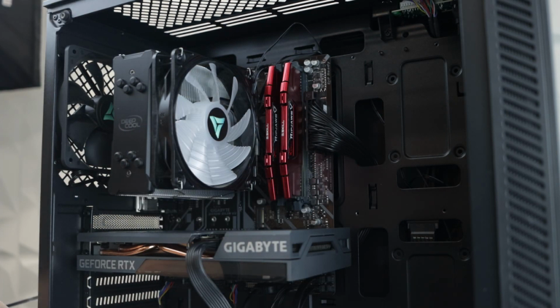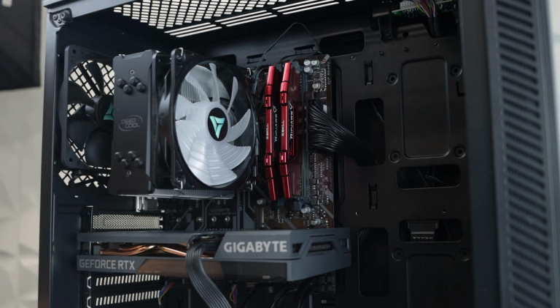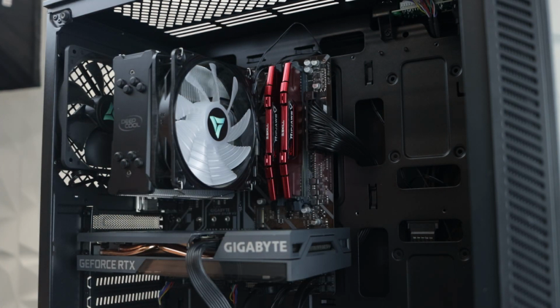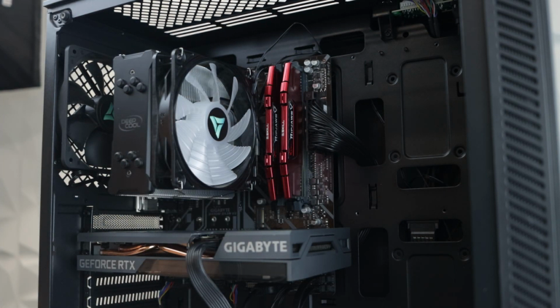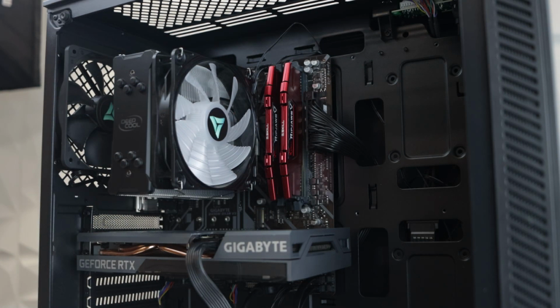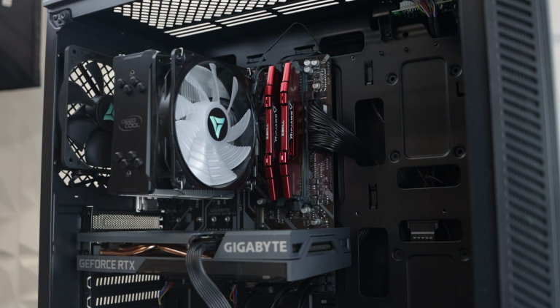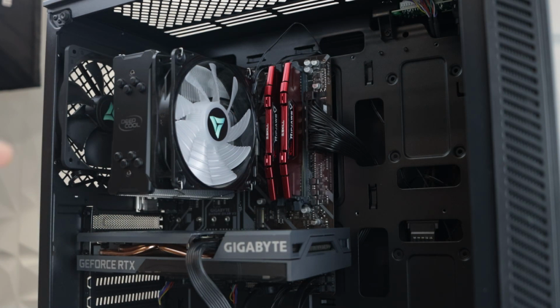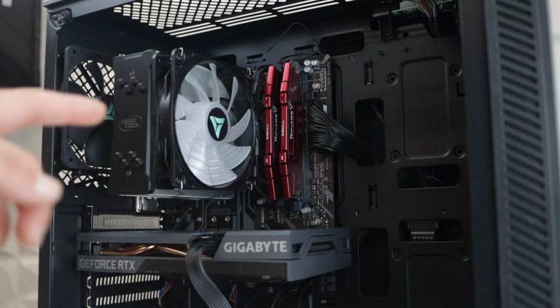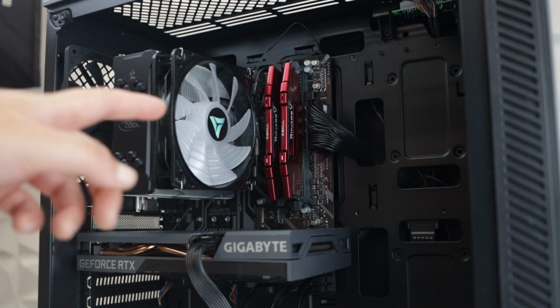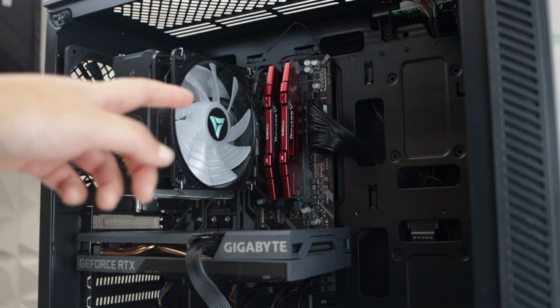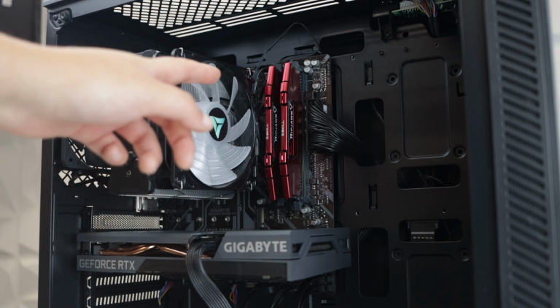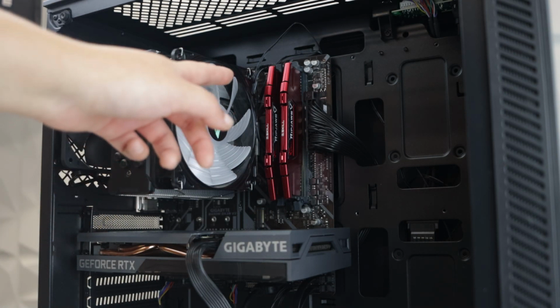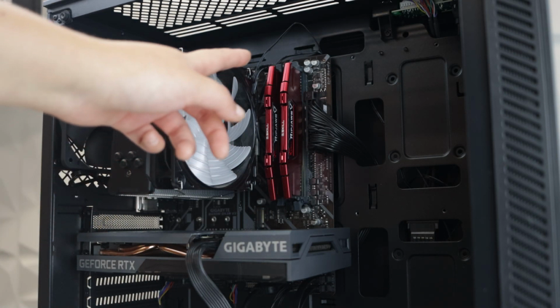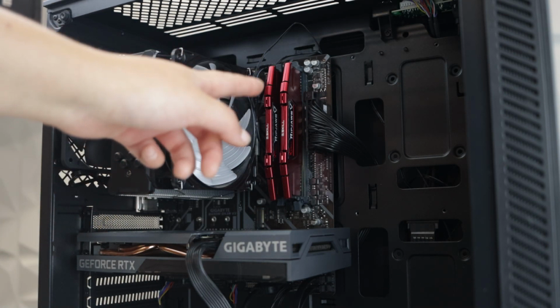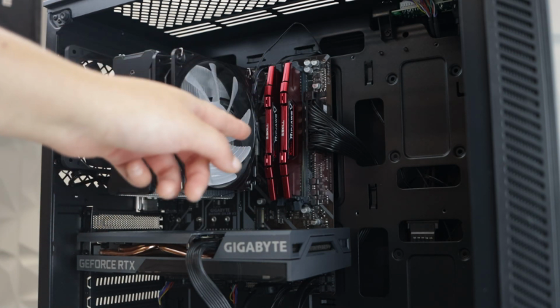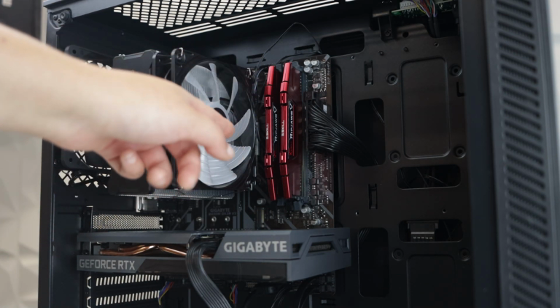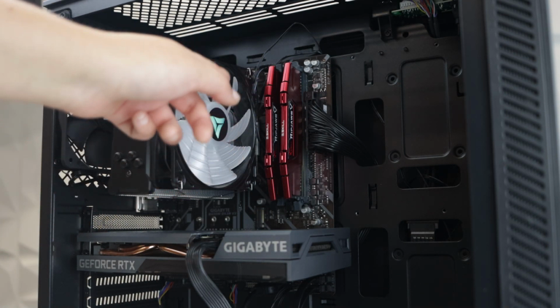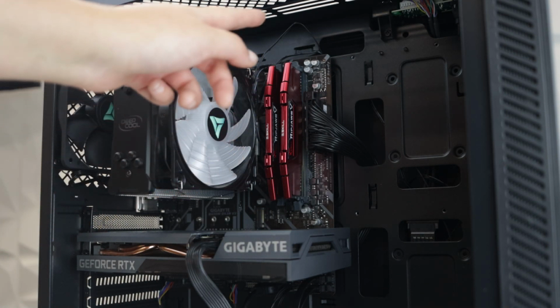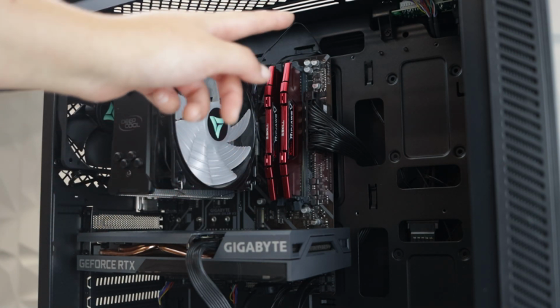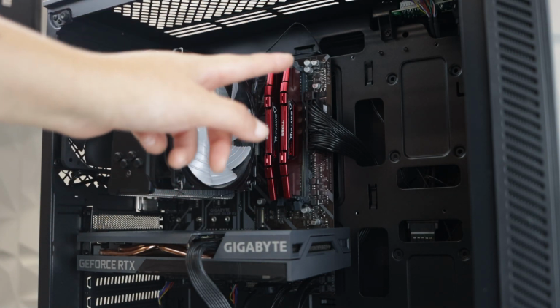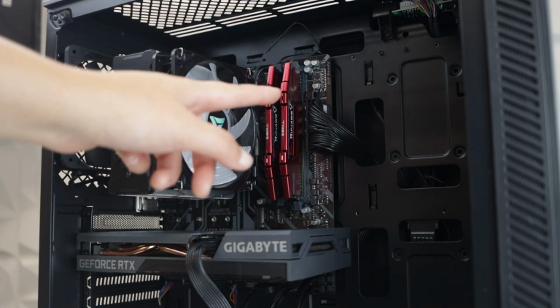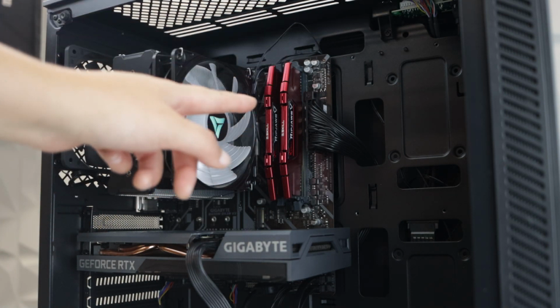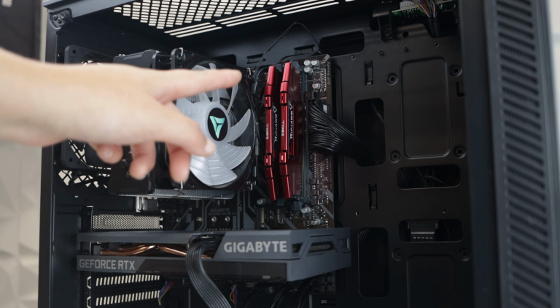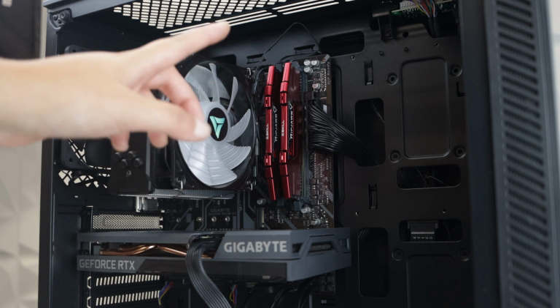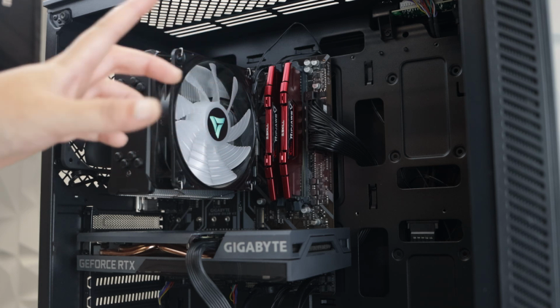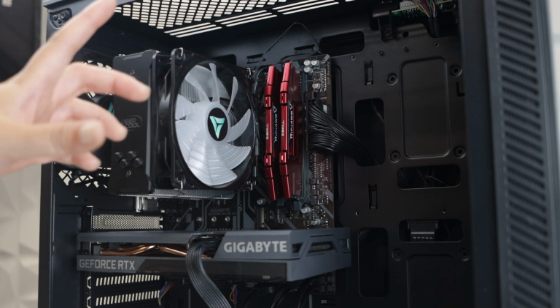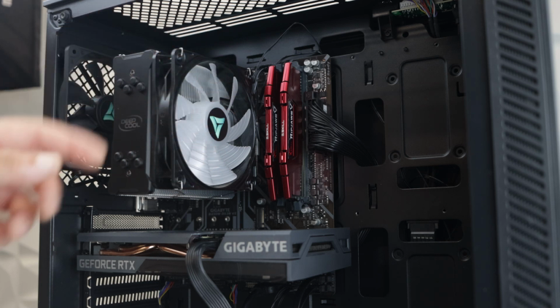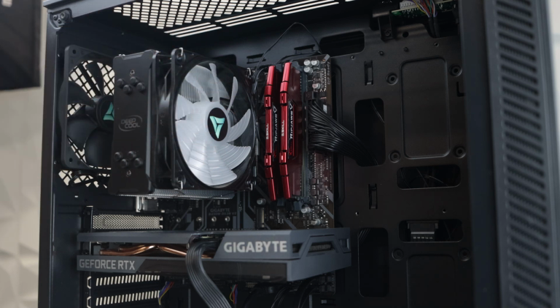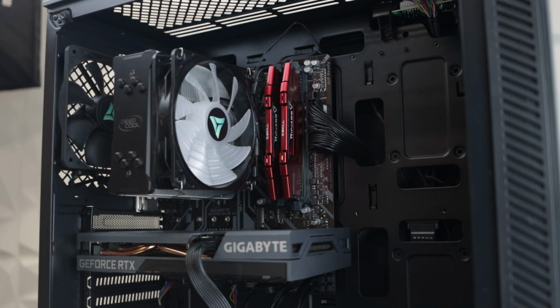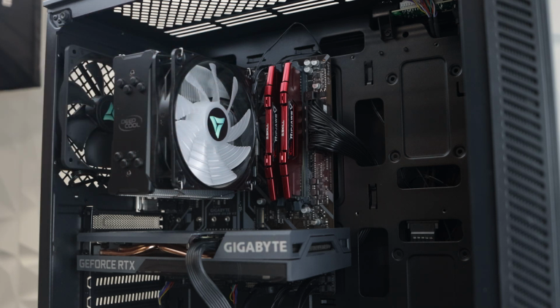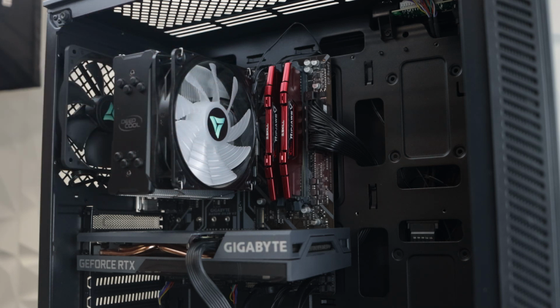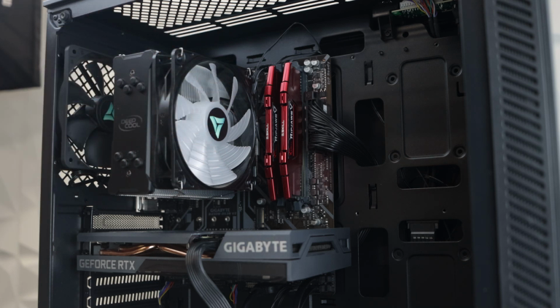Next, locate the RAM. It will be to the right of the CPU cooler.